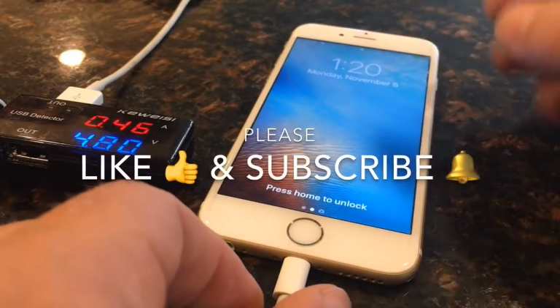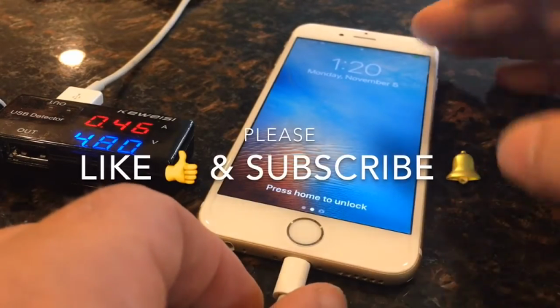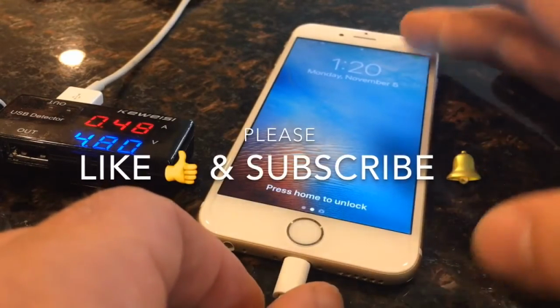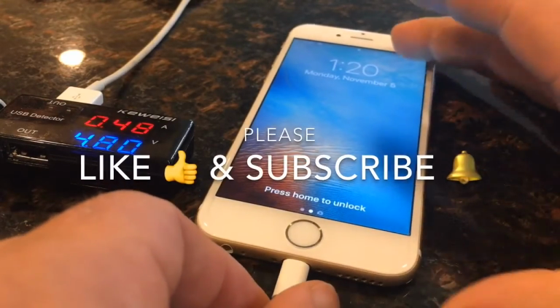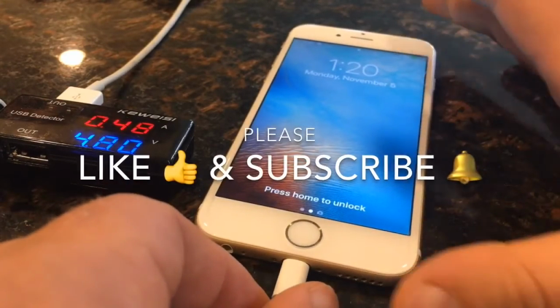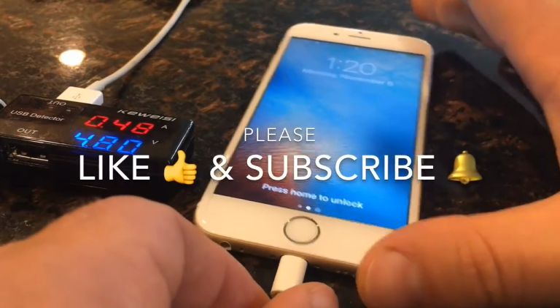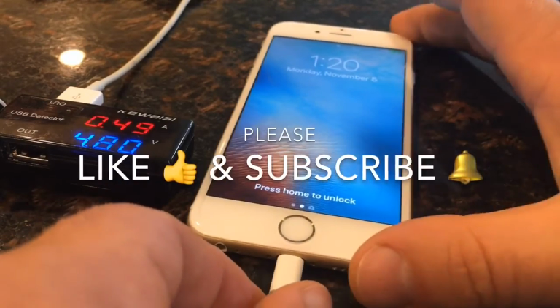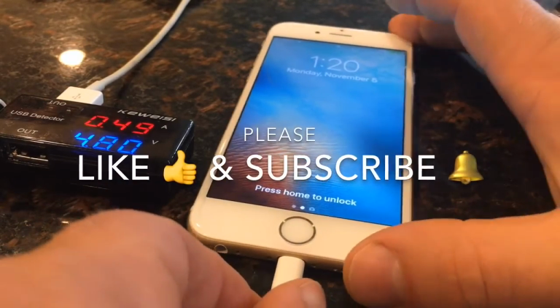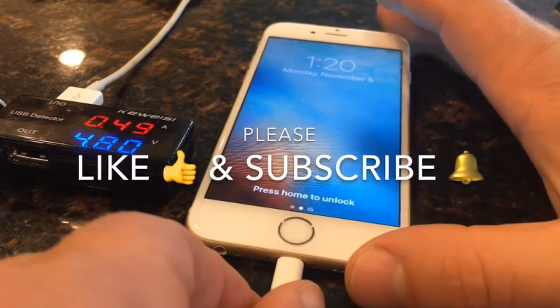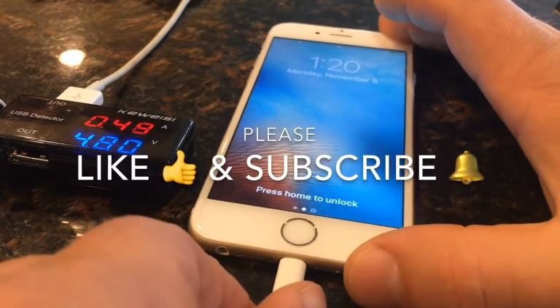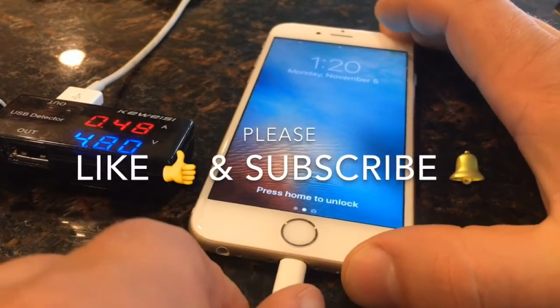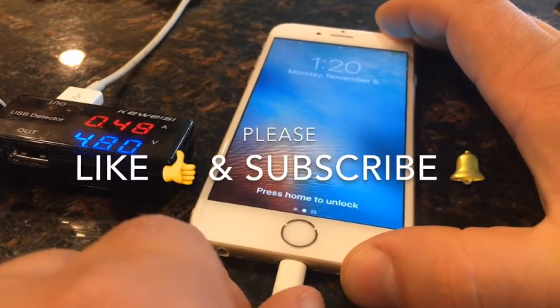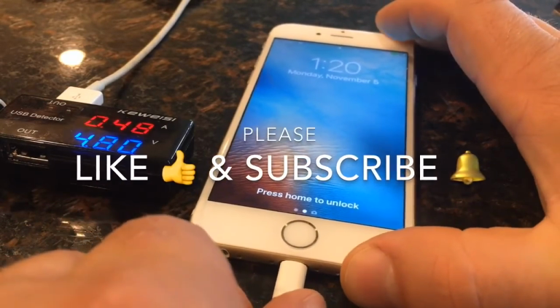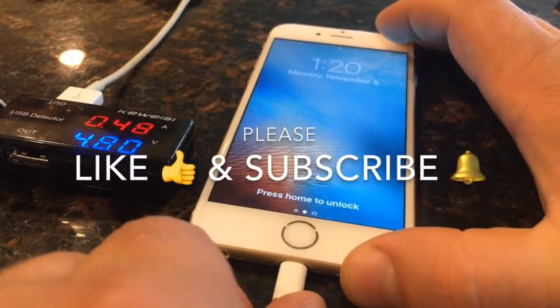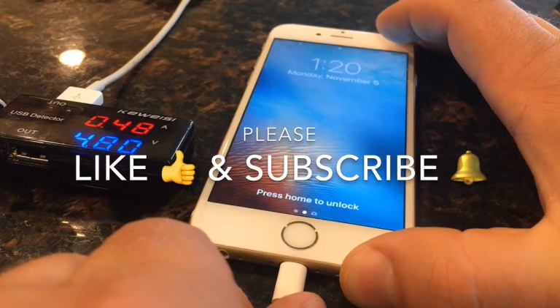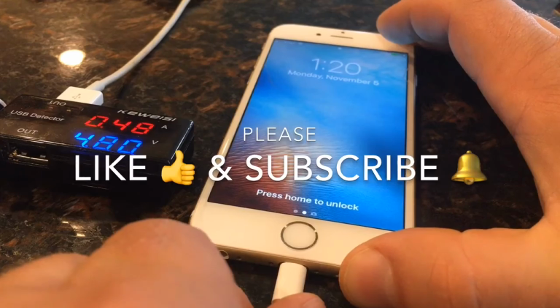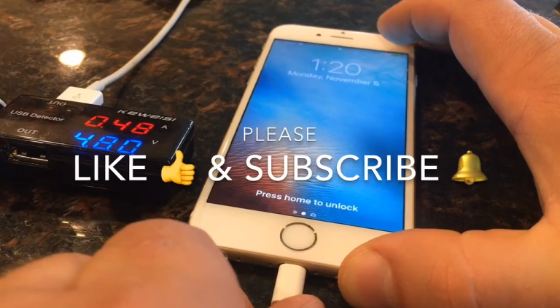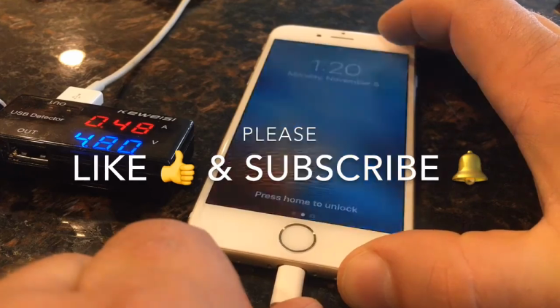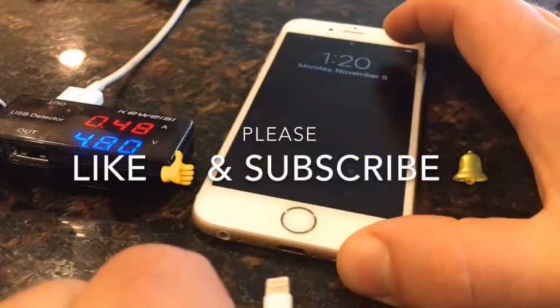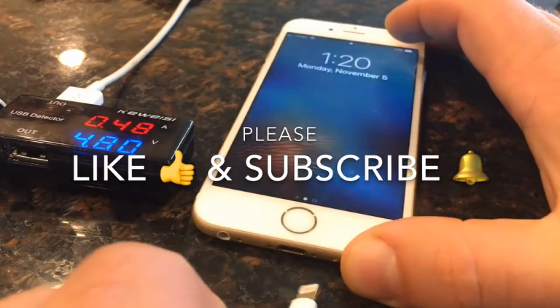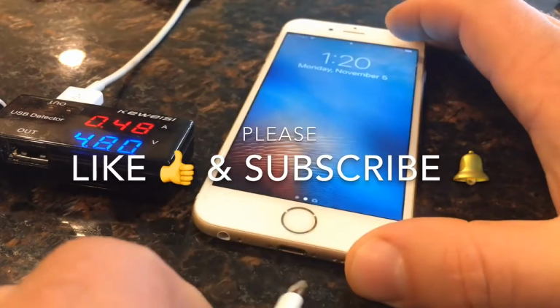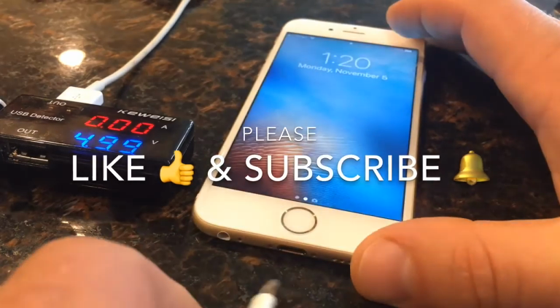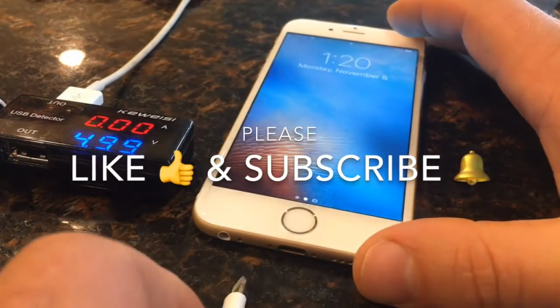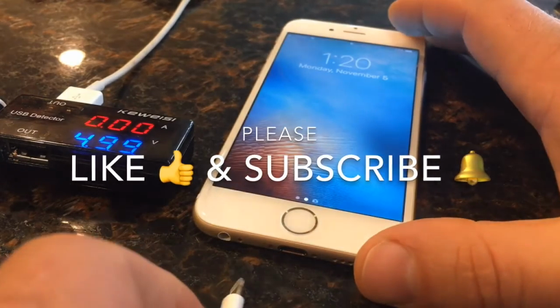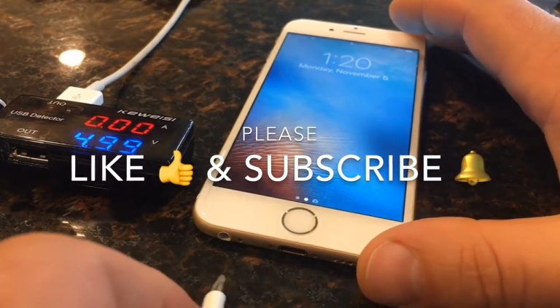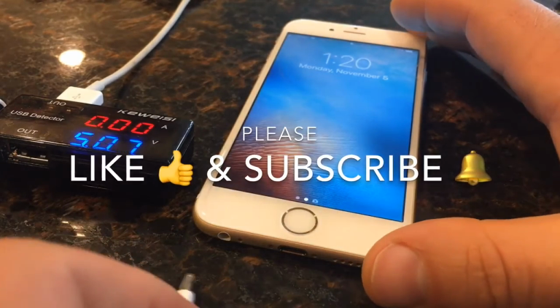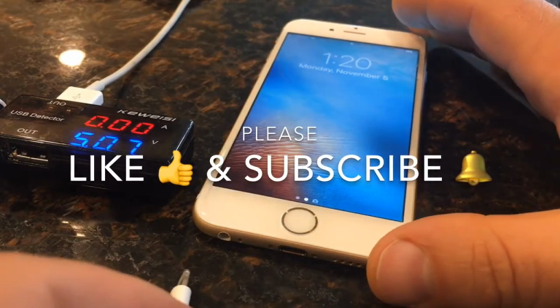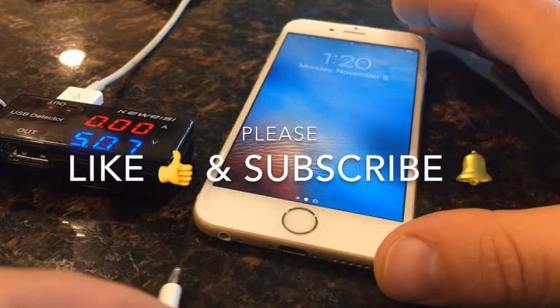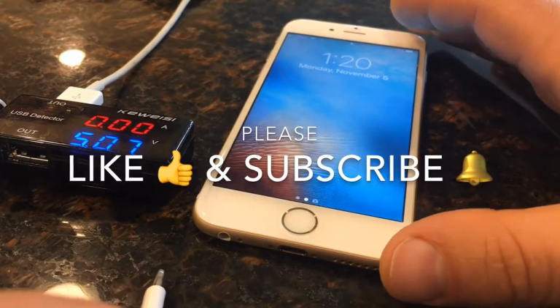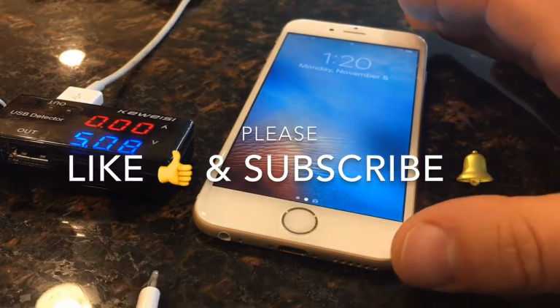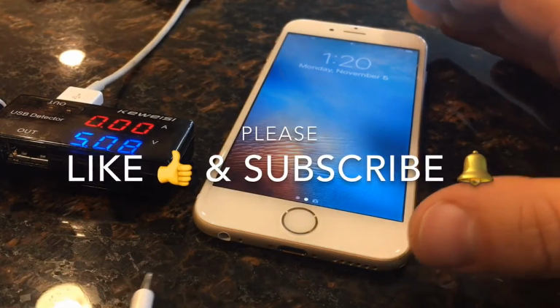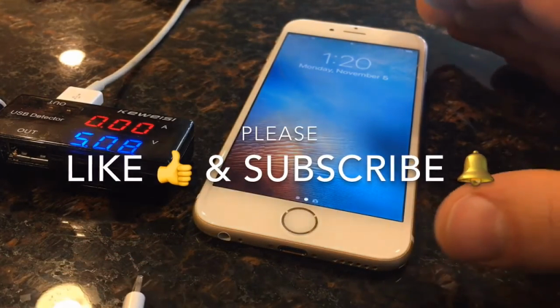If you like this video, click the like button and subscribe to my channel for more cool videos. Thank you.